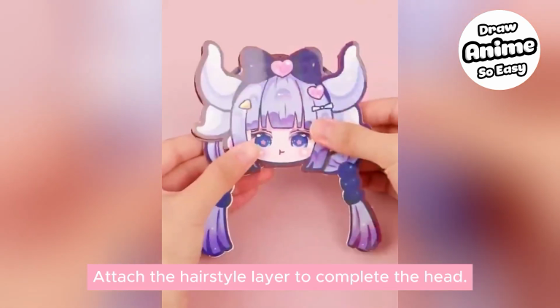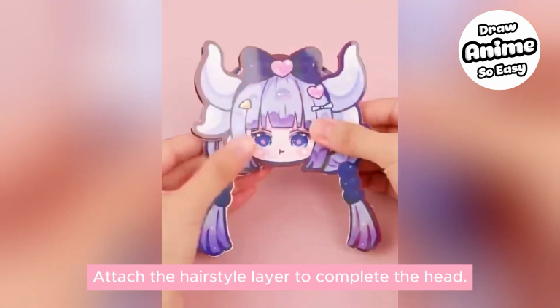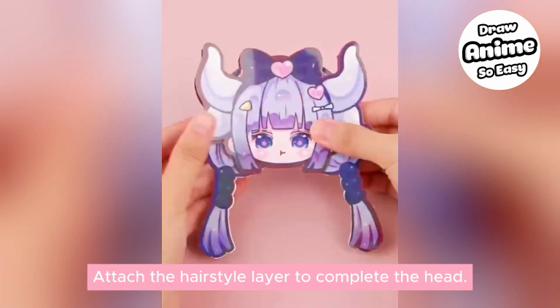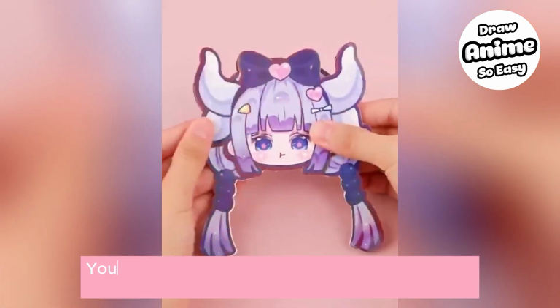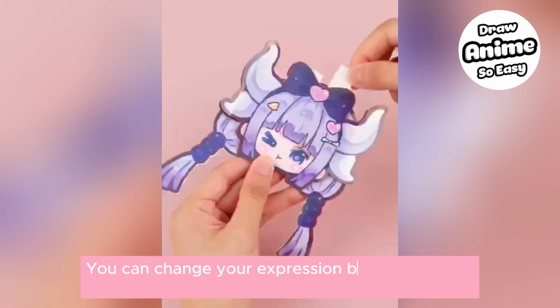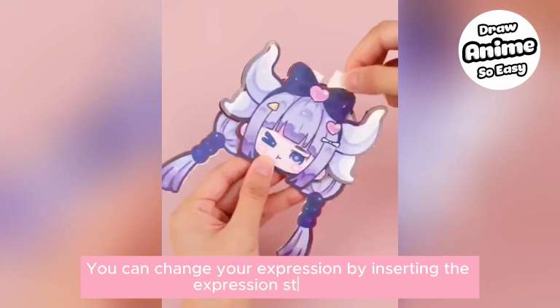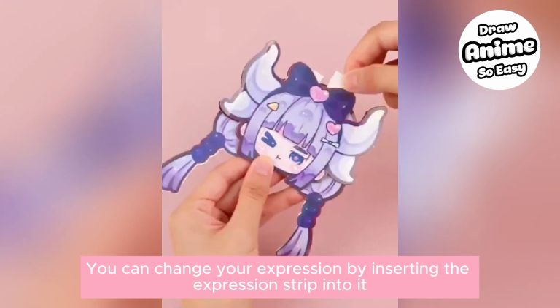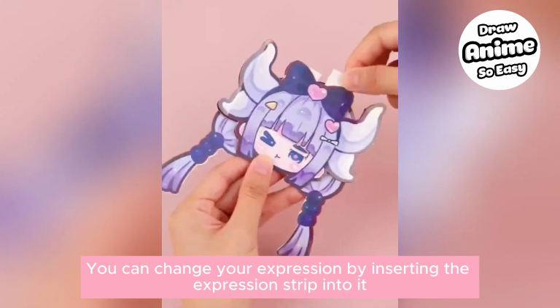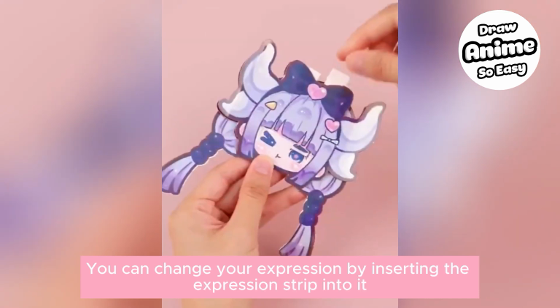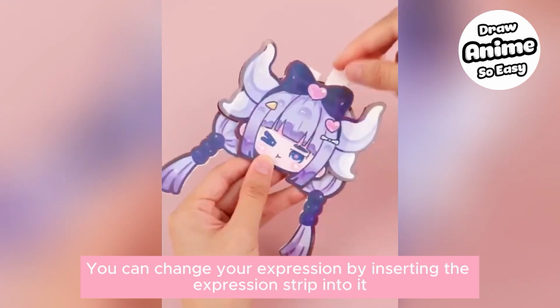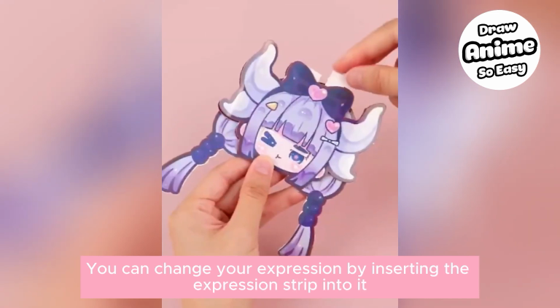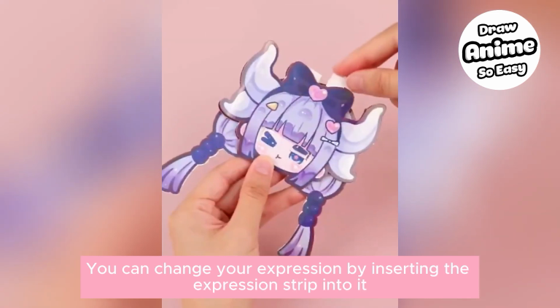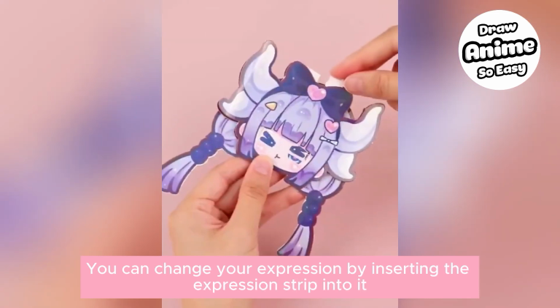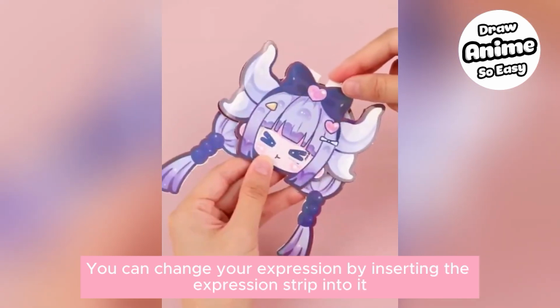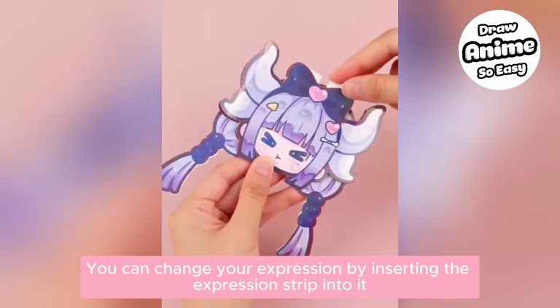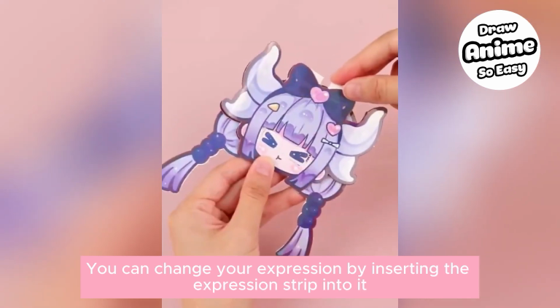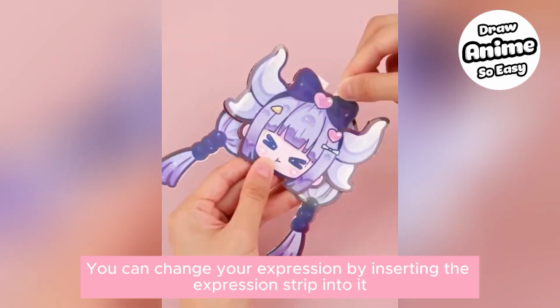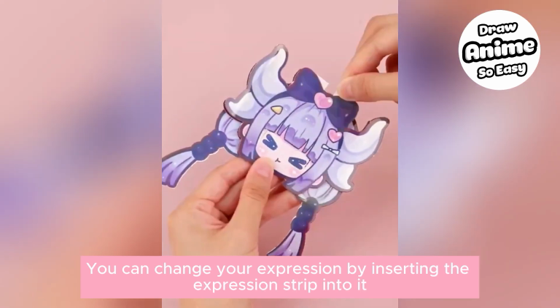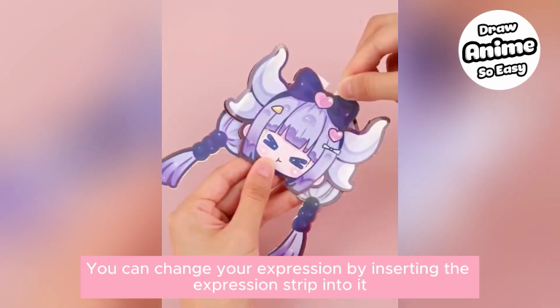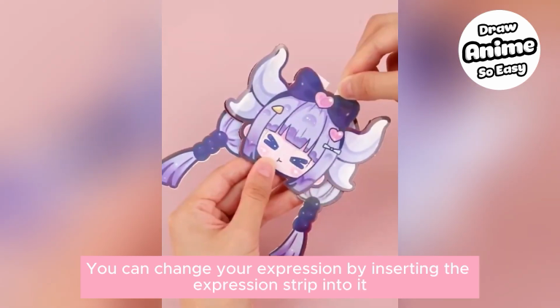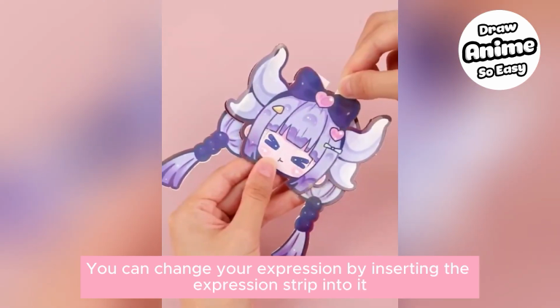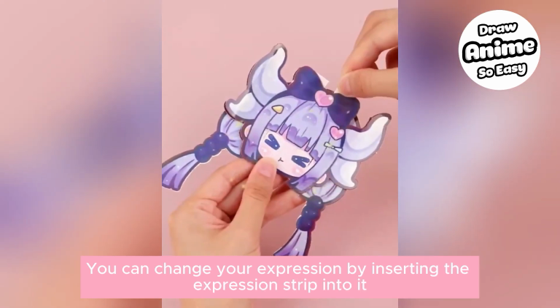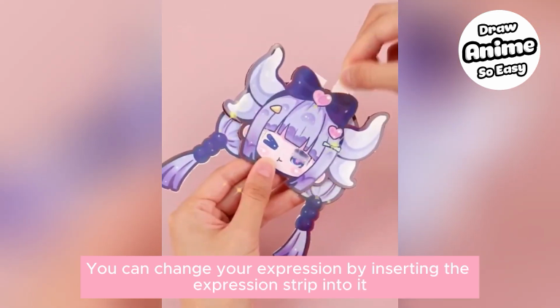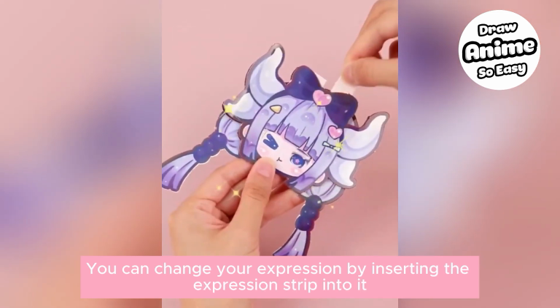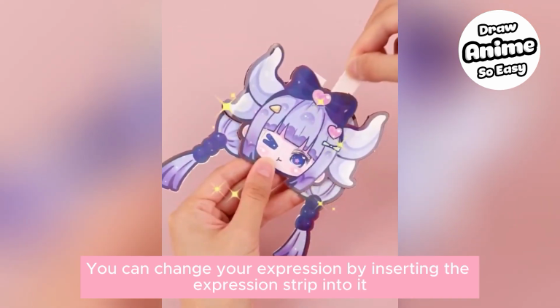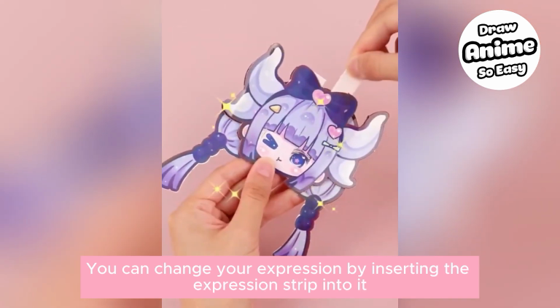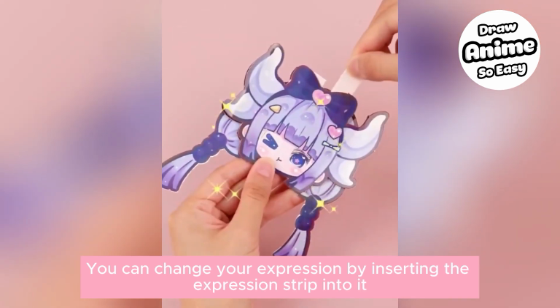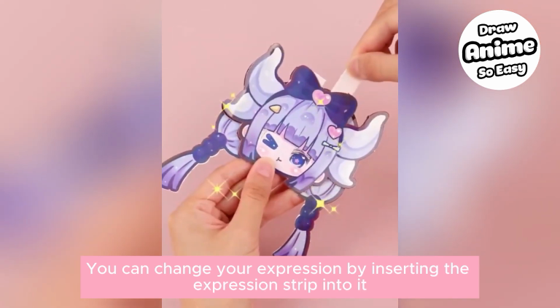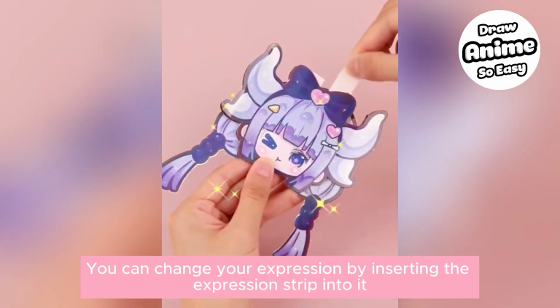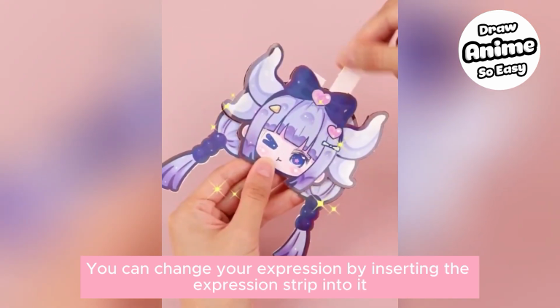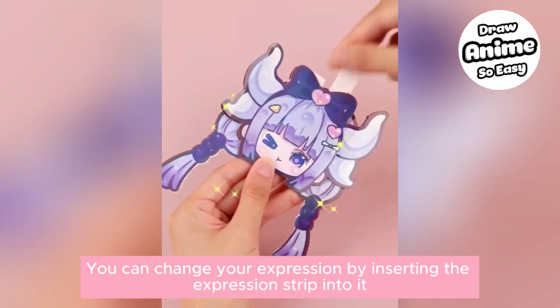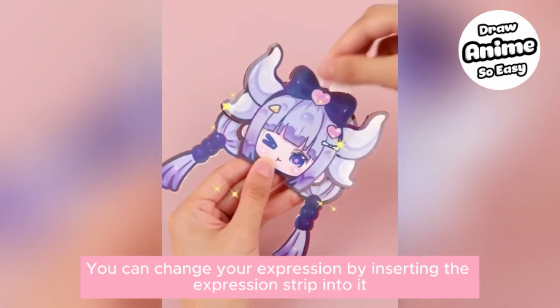Attach the hairstyle layer to complete the head. You can change the expression by inserting the expression strip into it.